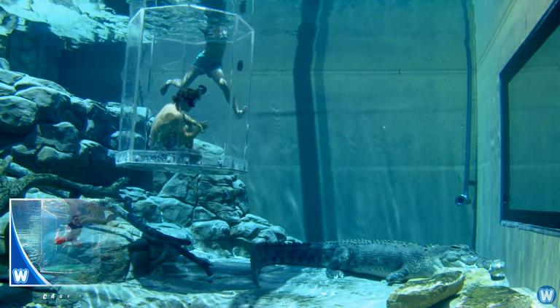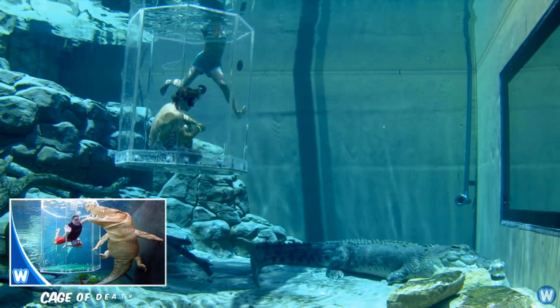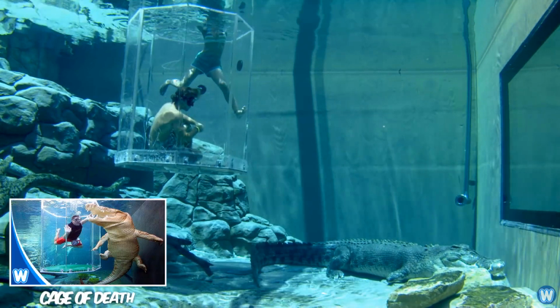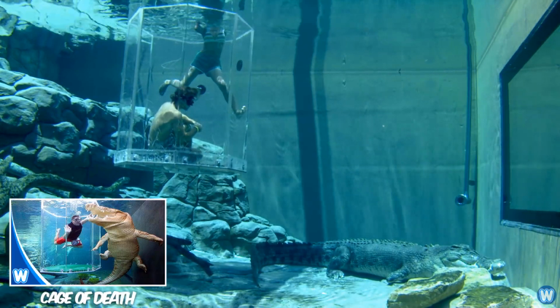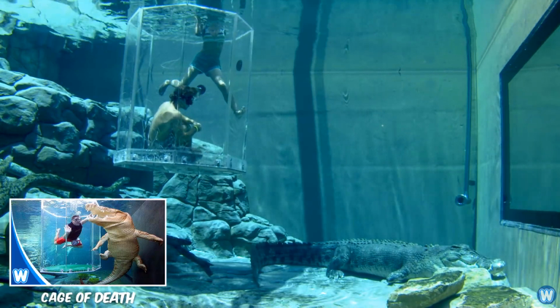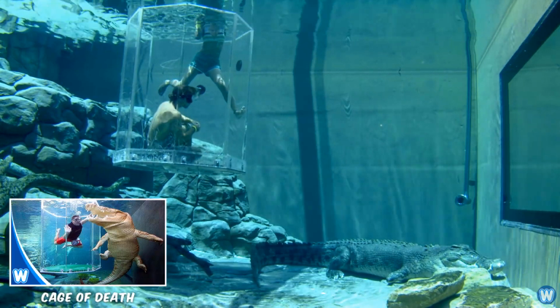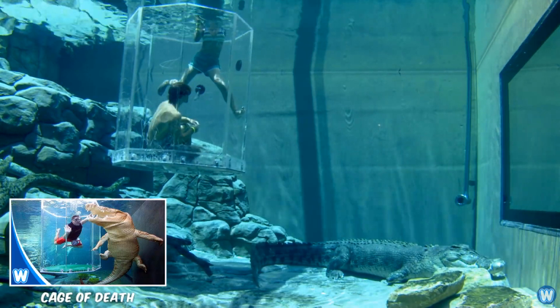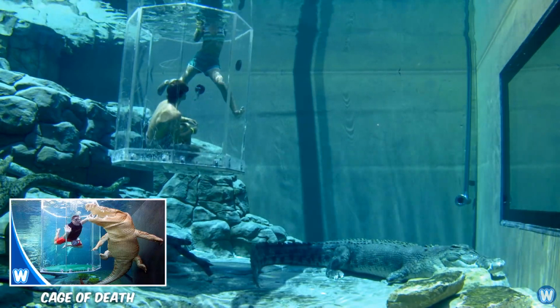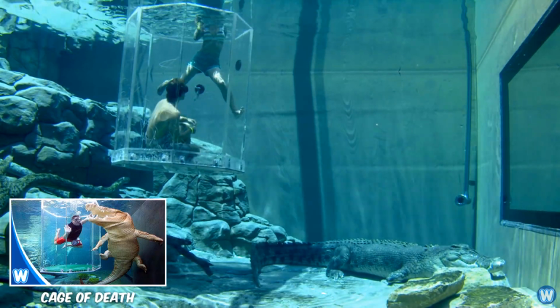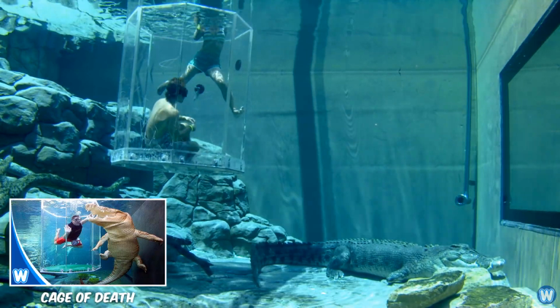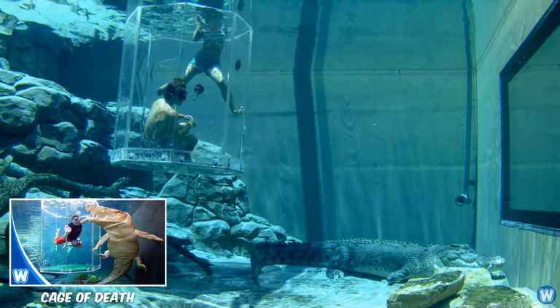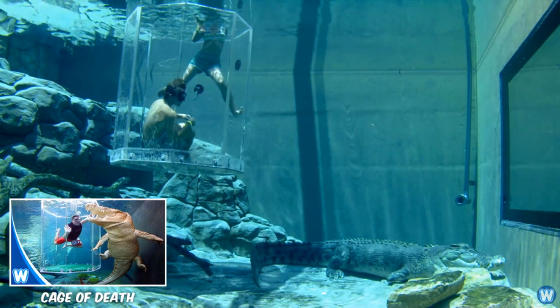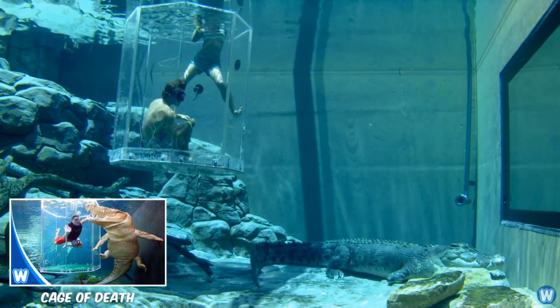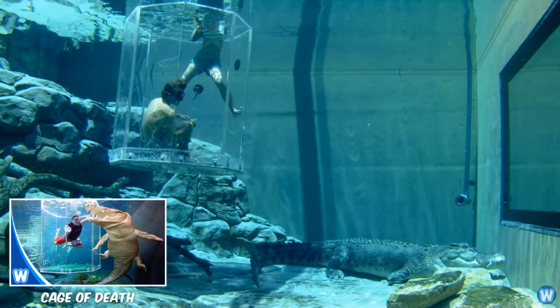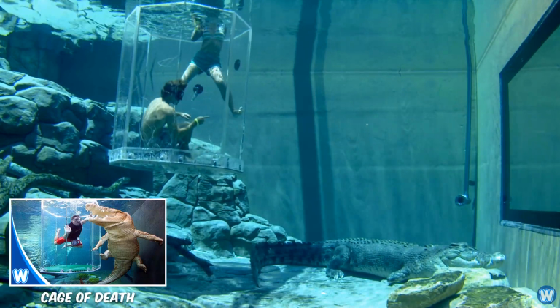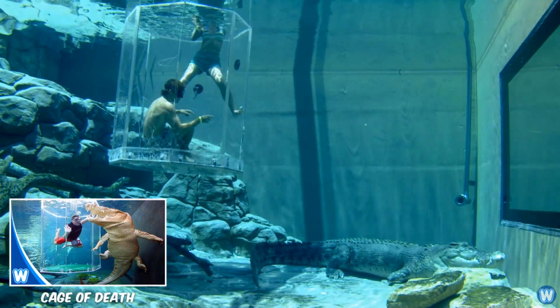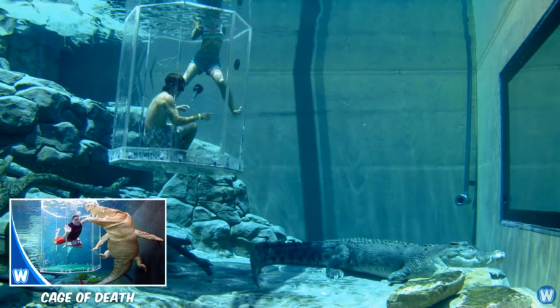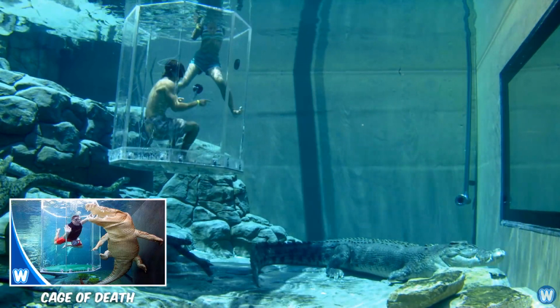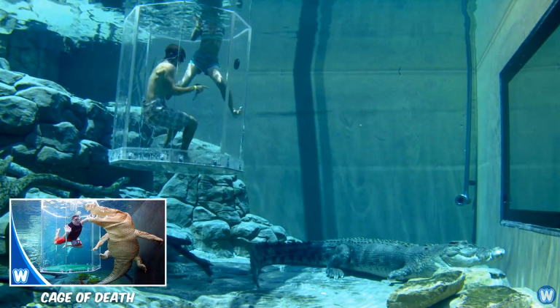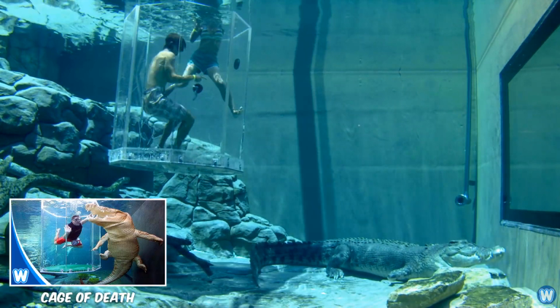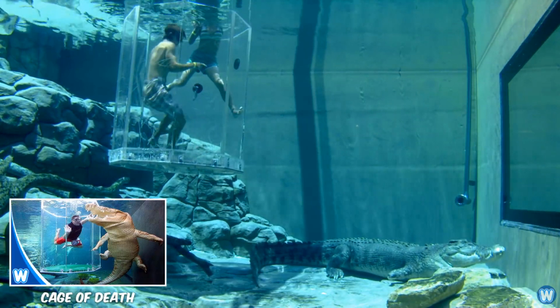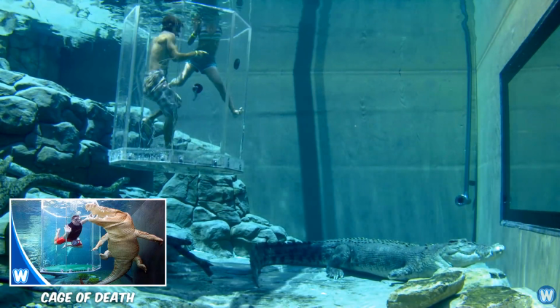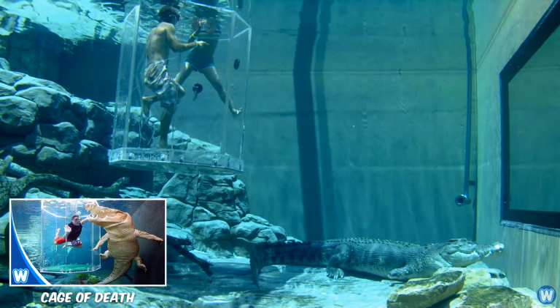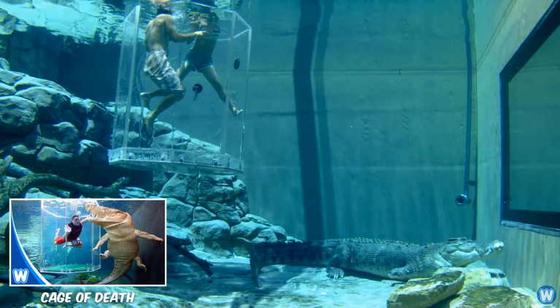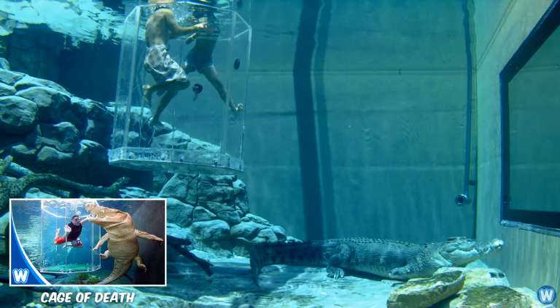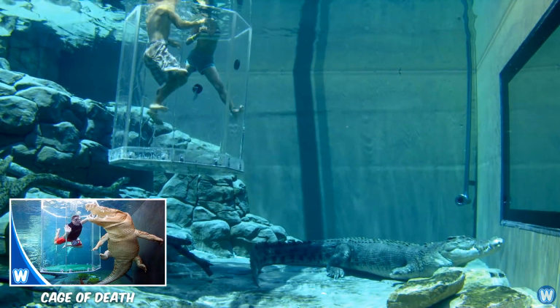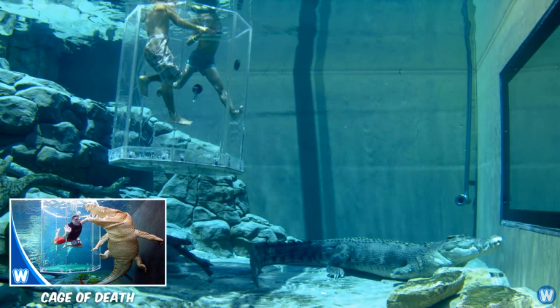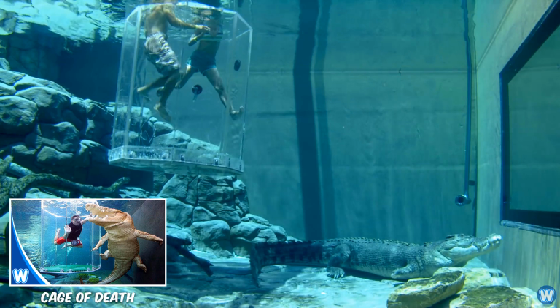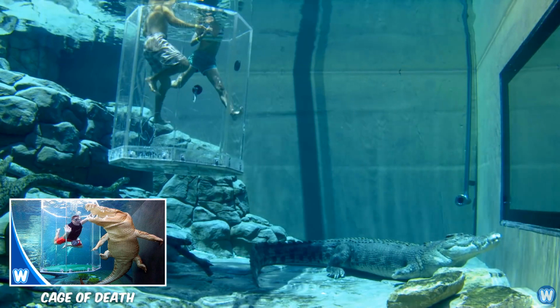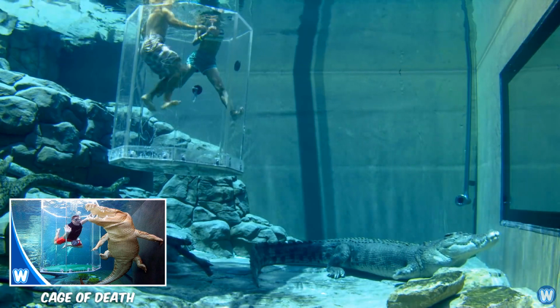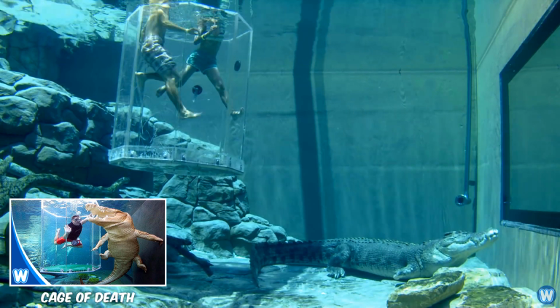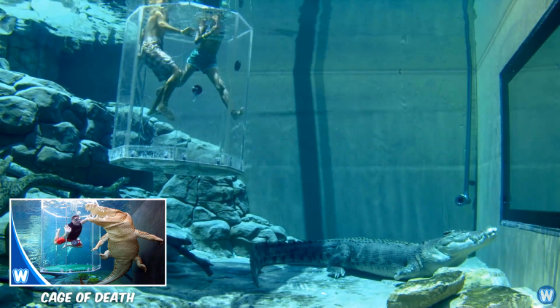There's a crocodile park in Australia where you can pay to be lowered into the water with crocodiles.